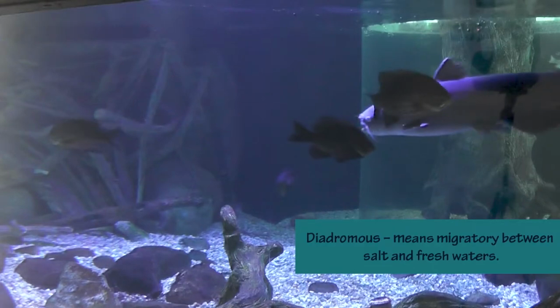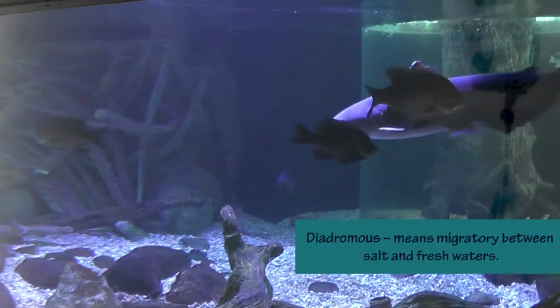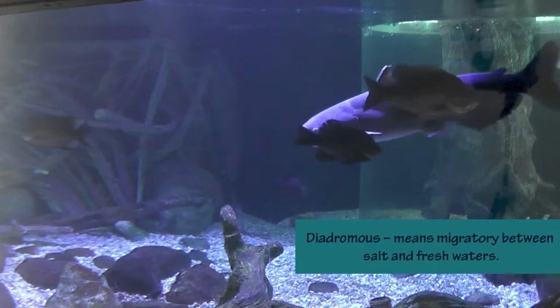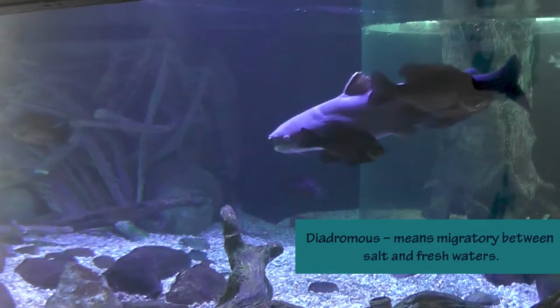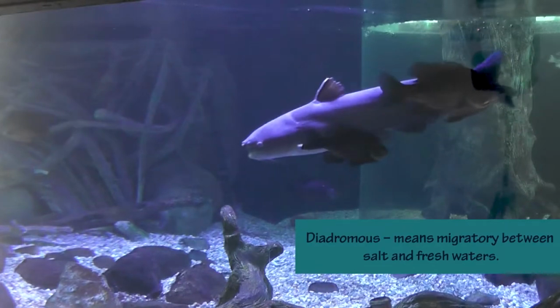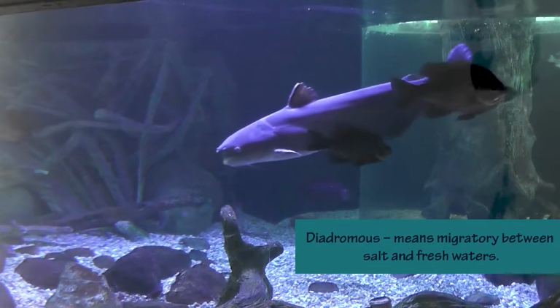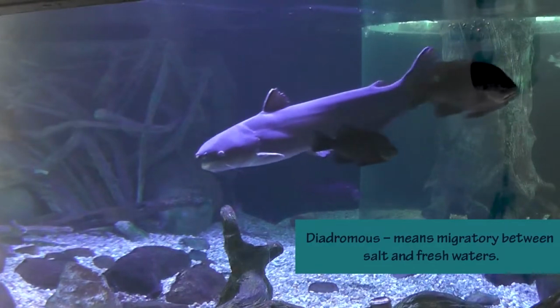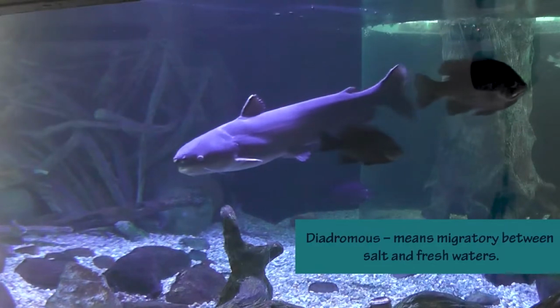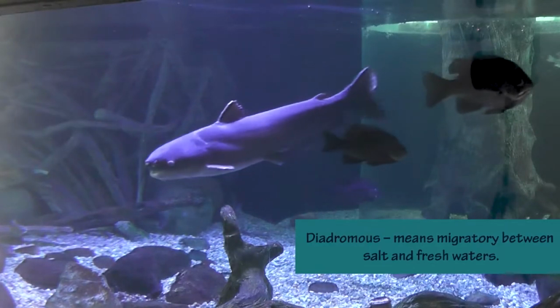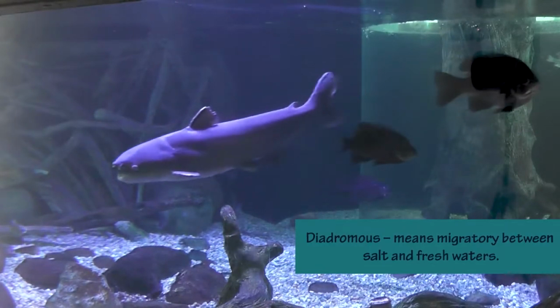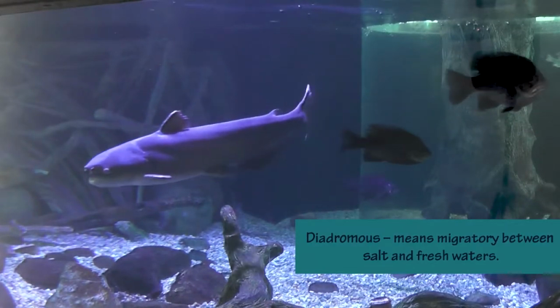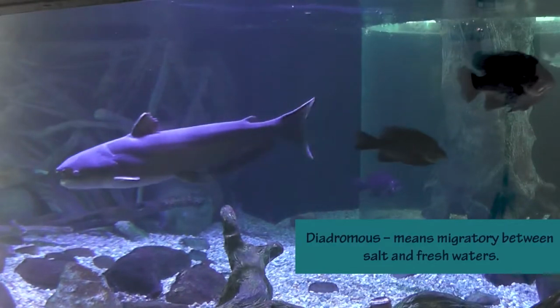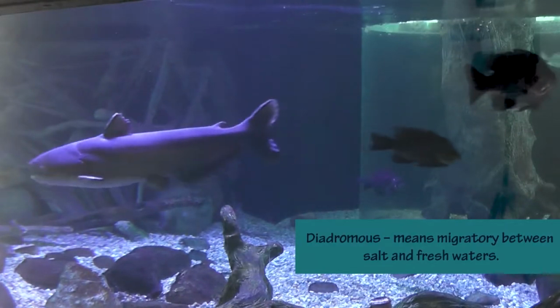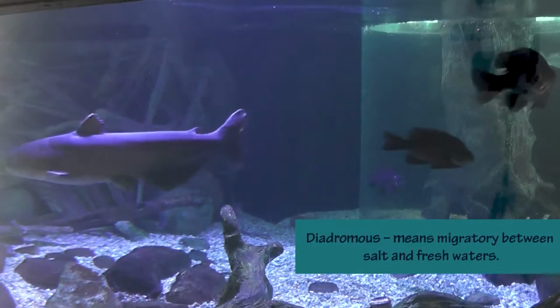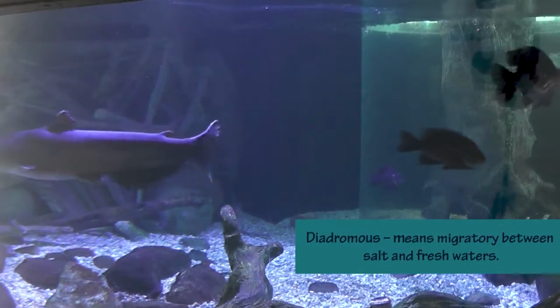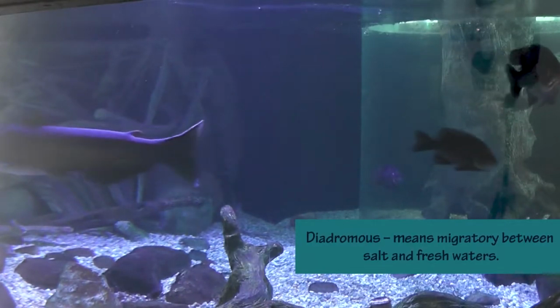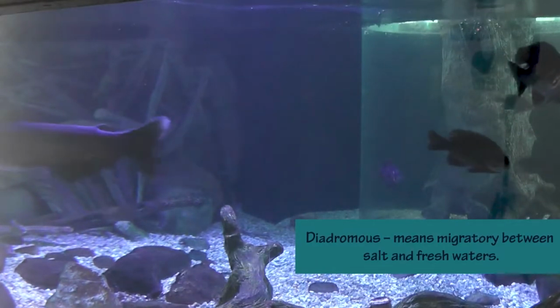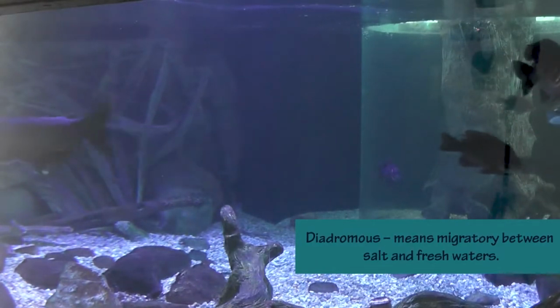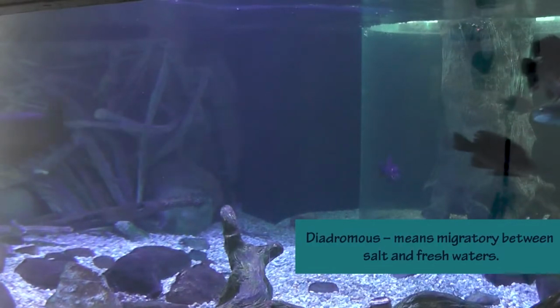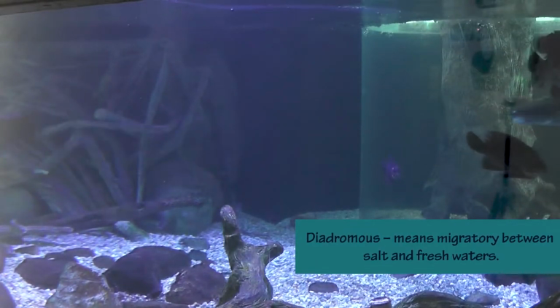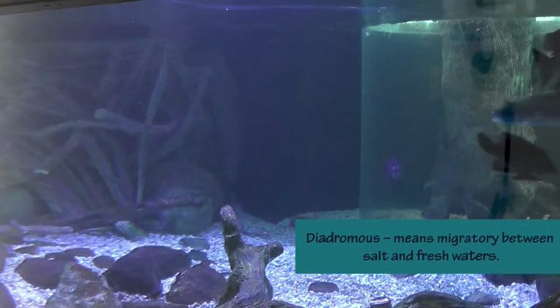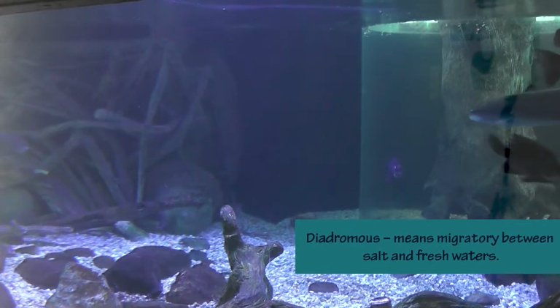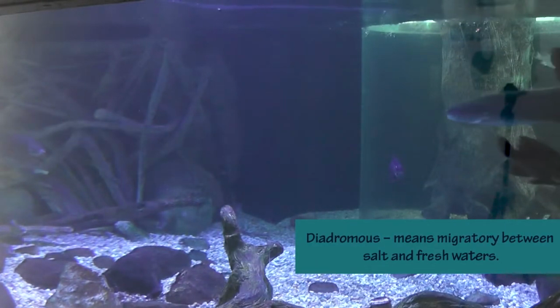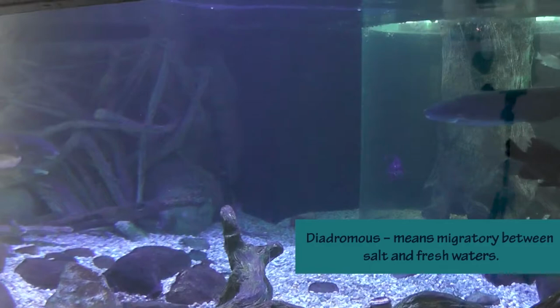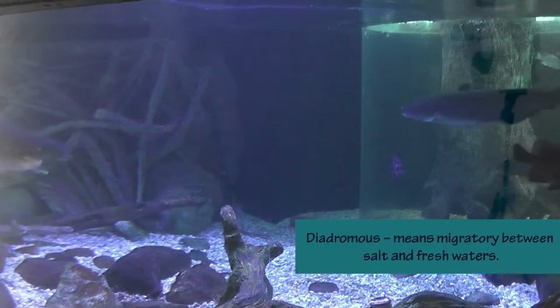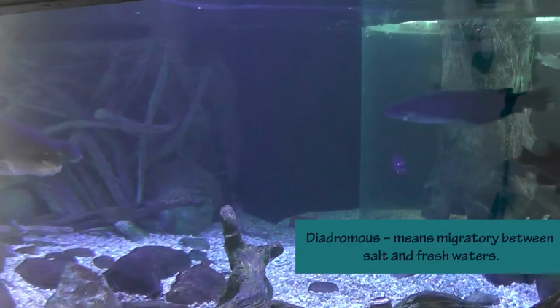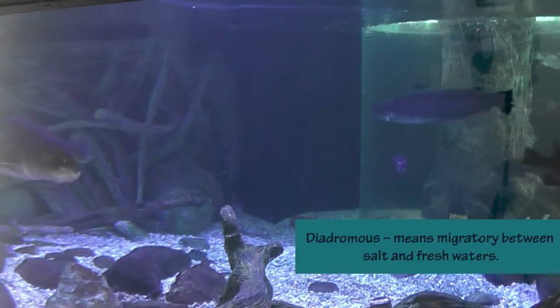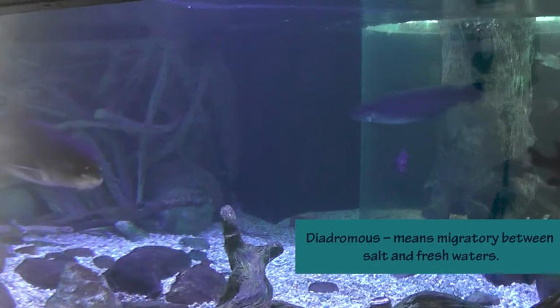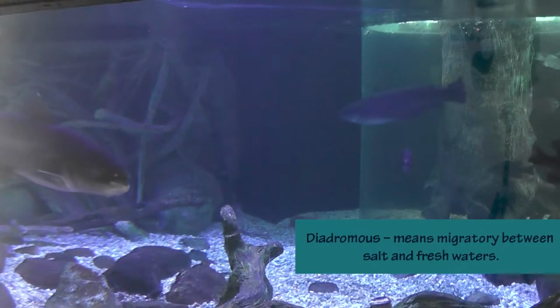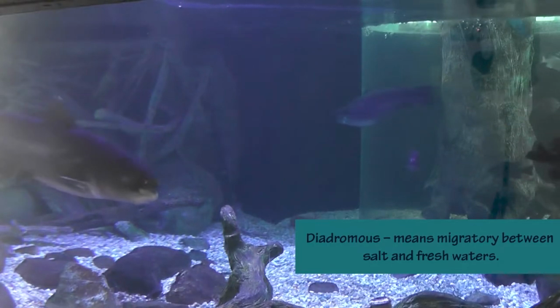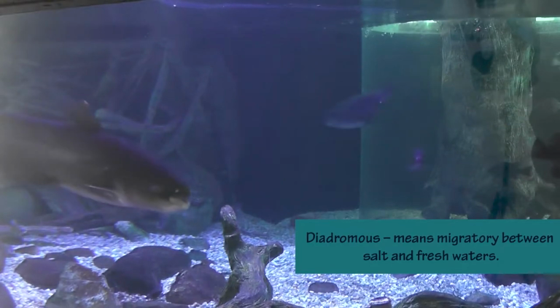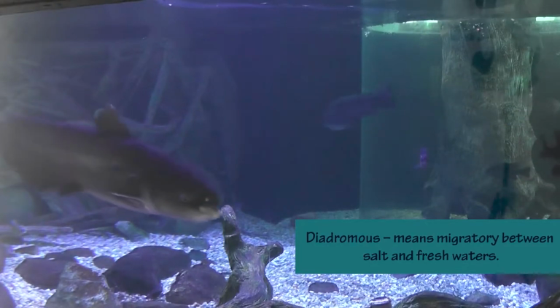Eels, striped bass, and shad are a few examples, and they can live in both fresh and saltwater rivers.